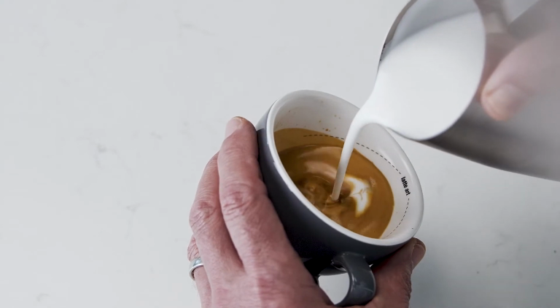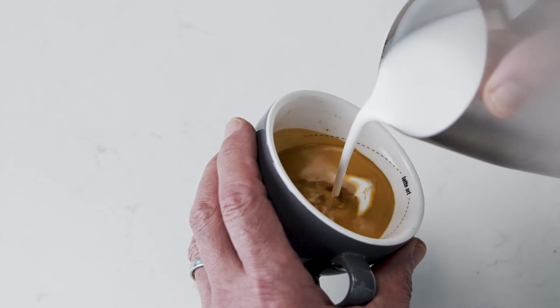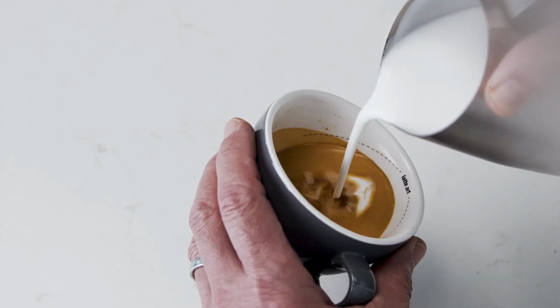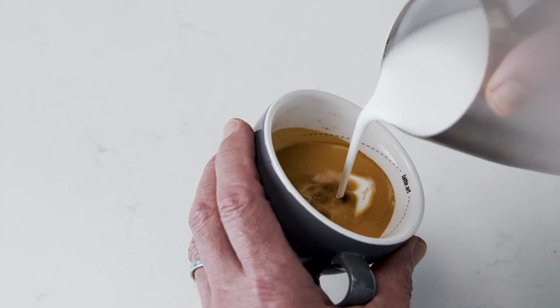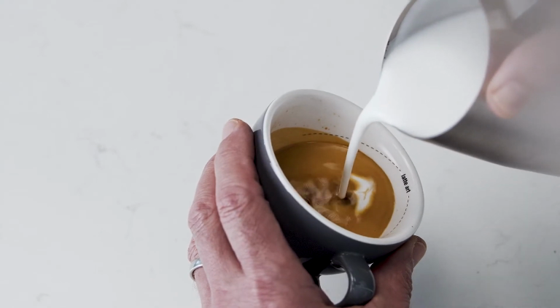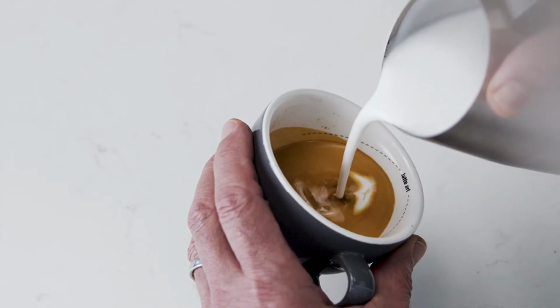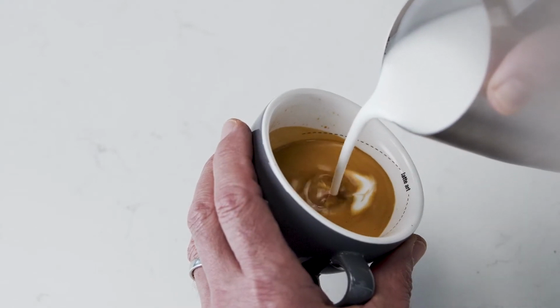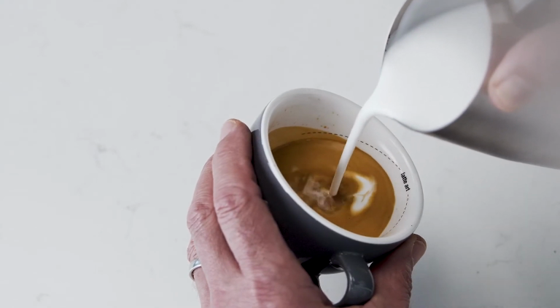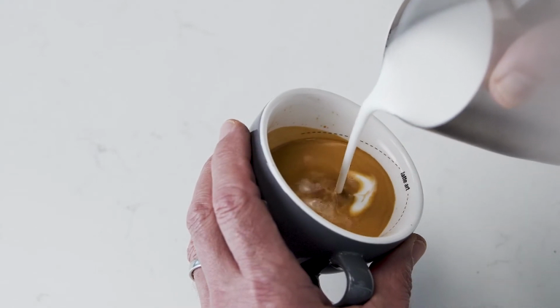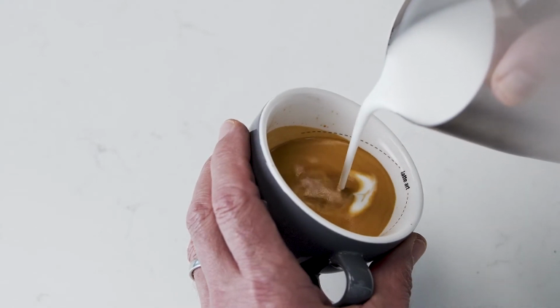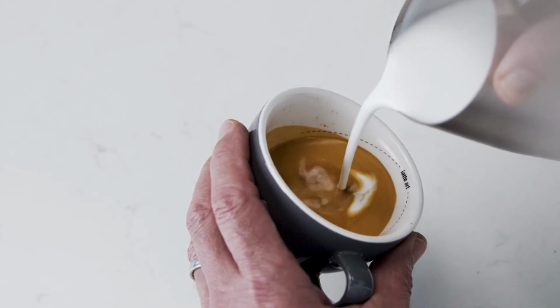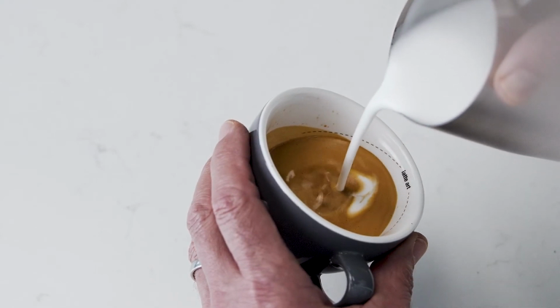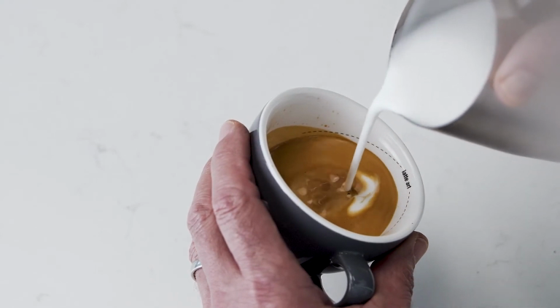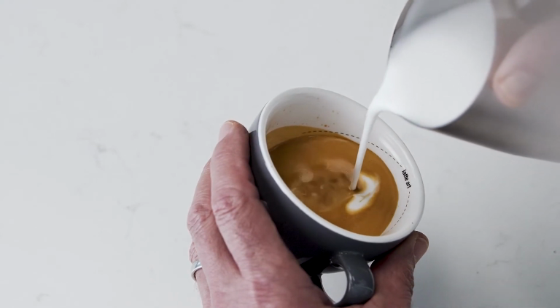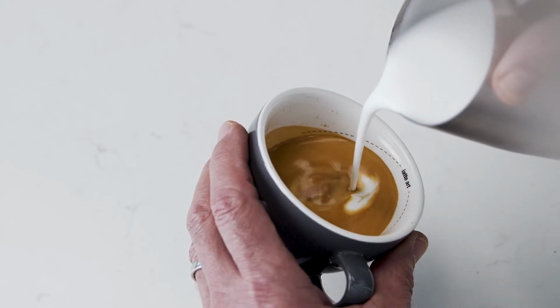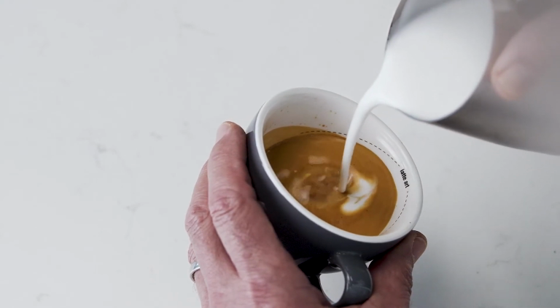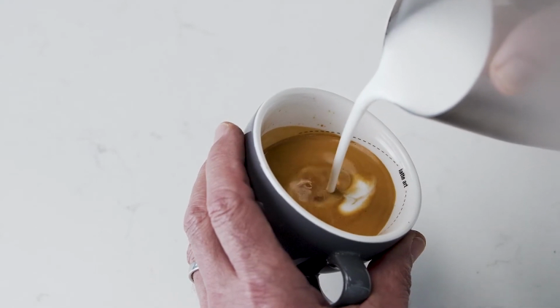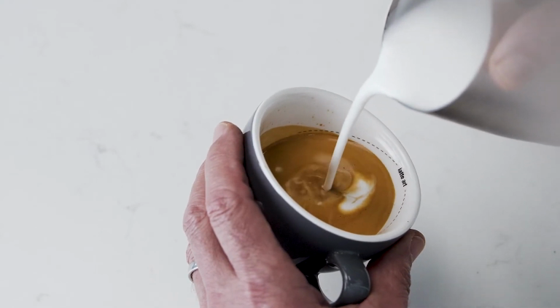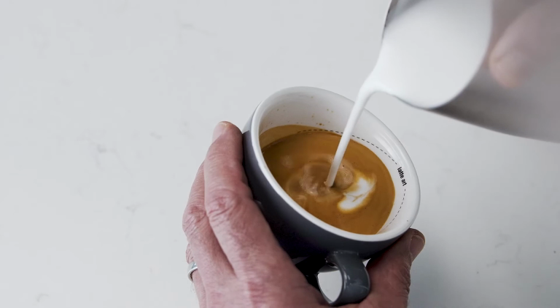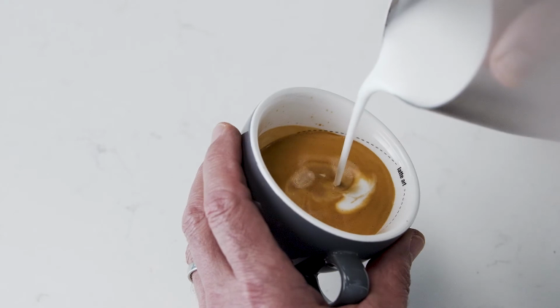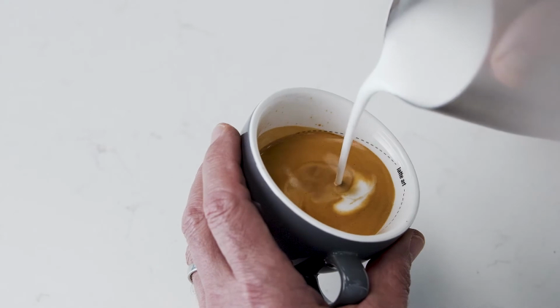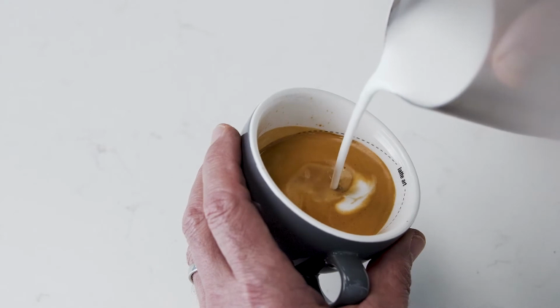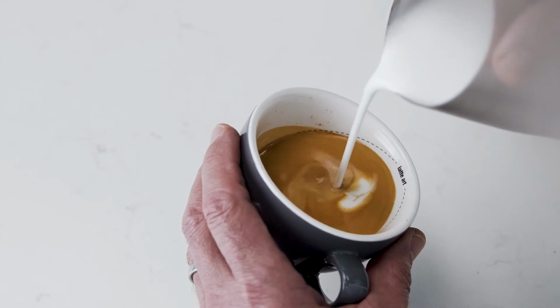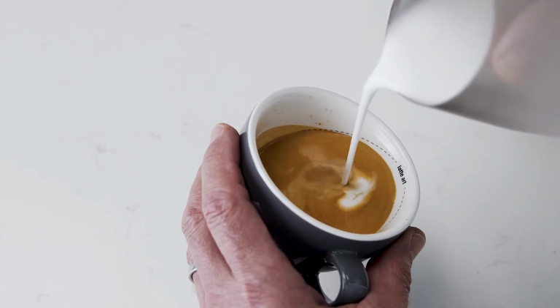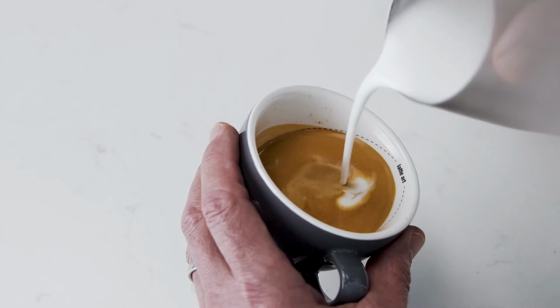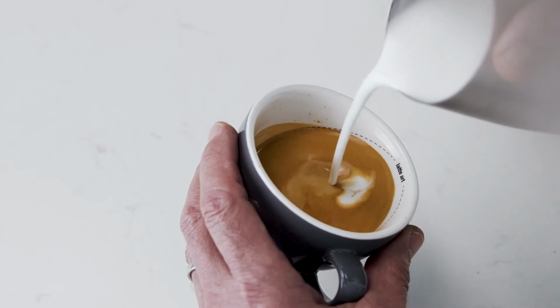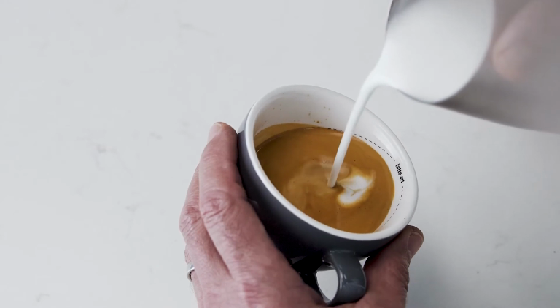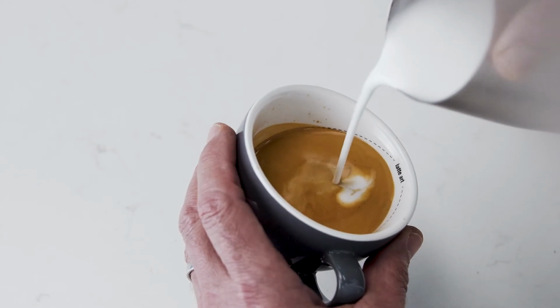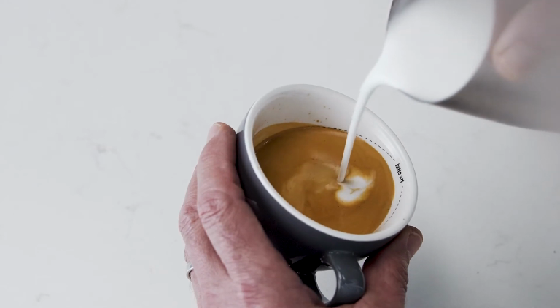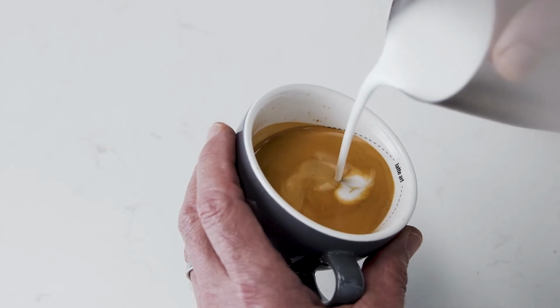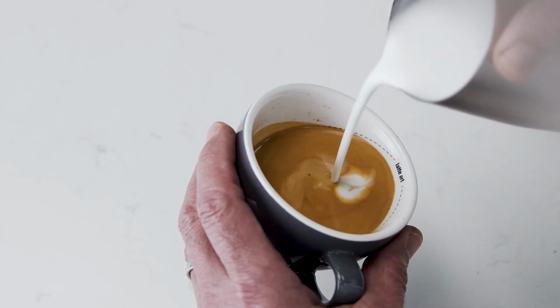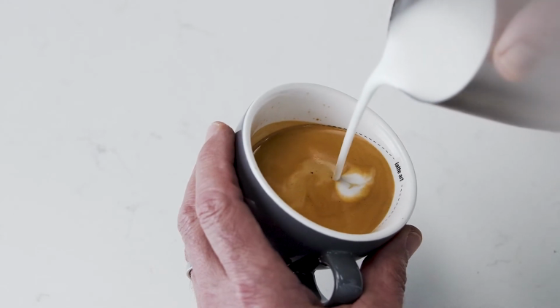As the cup starts to fill, tilt the cup more upright so as not to spill. Use the dotted lines as a guide.